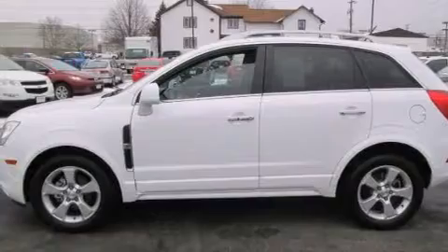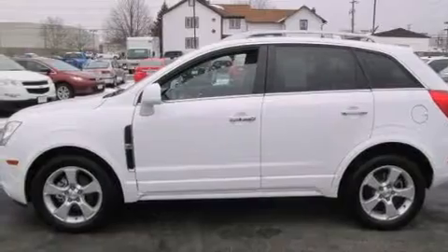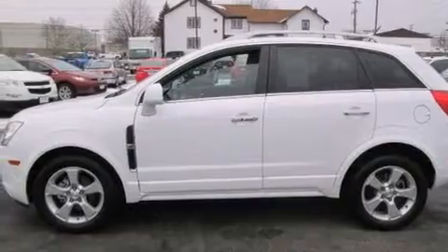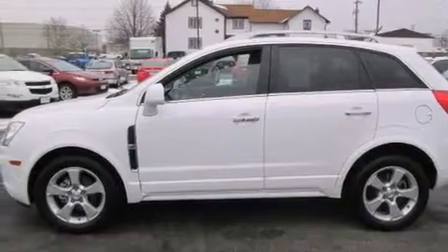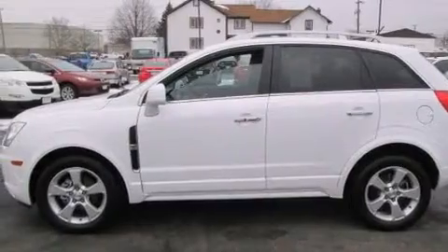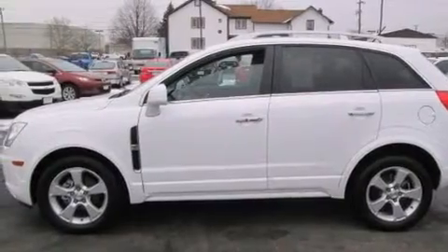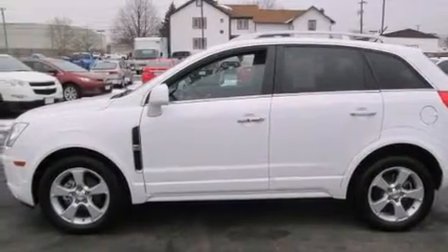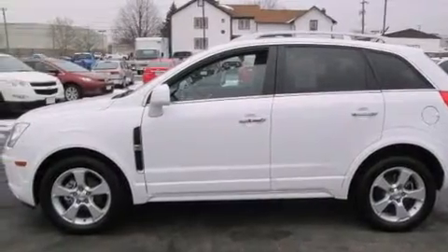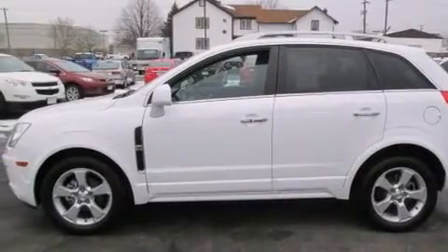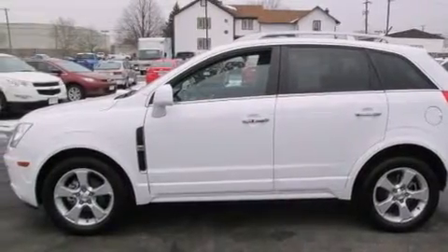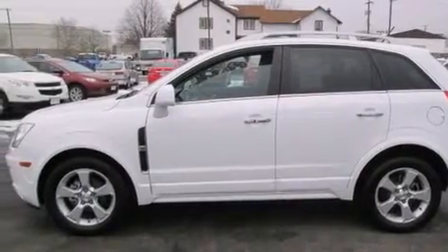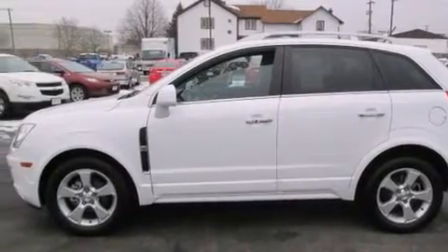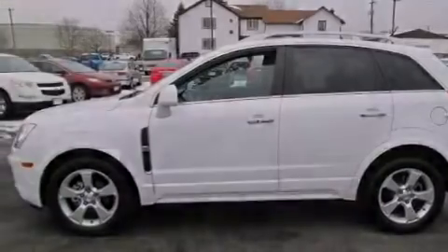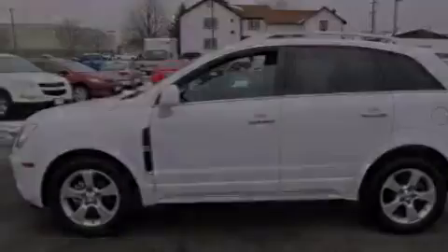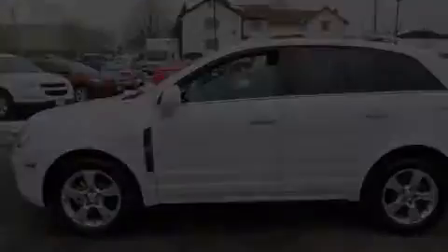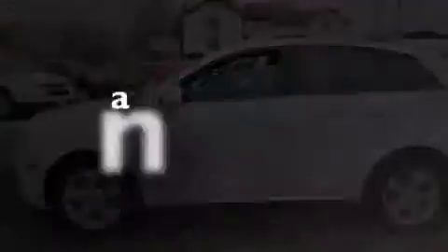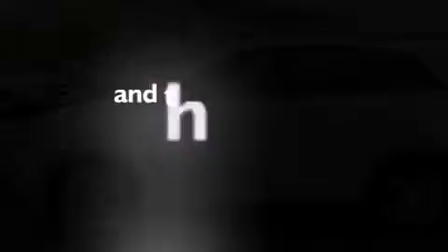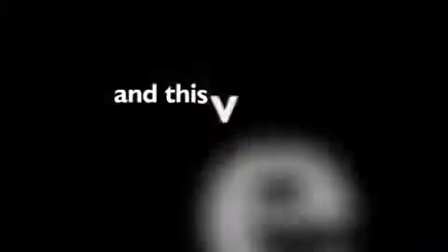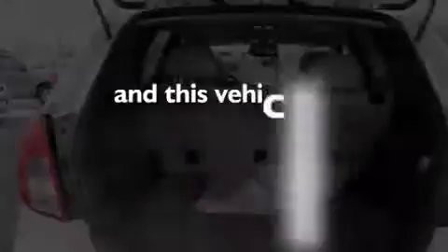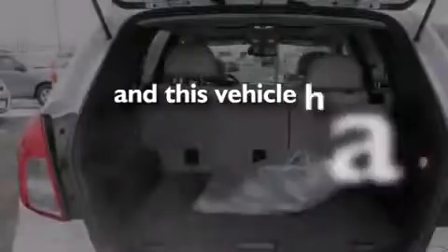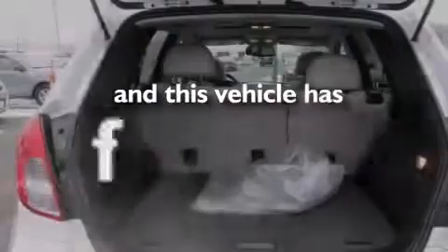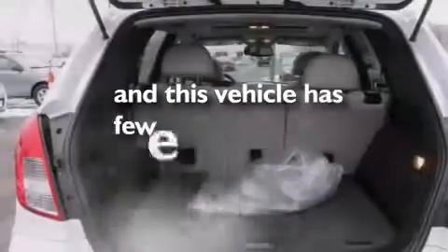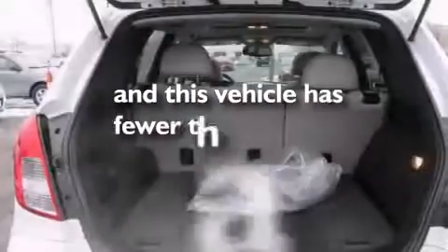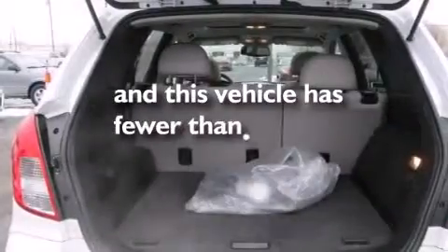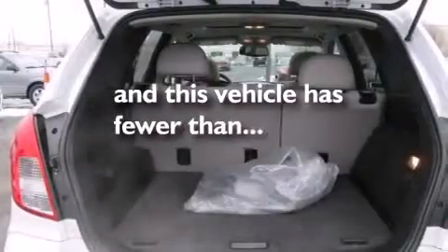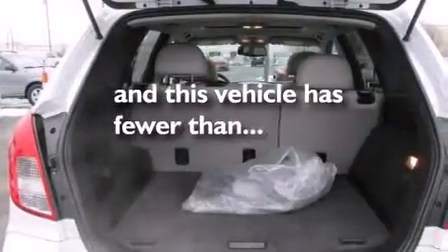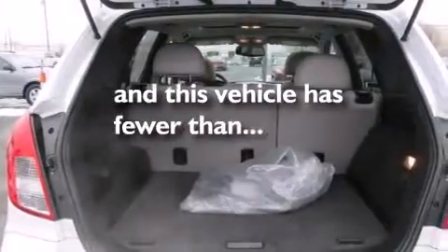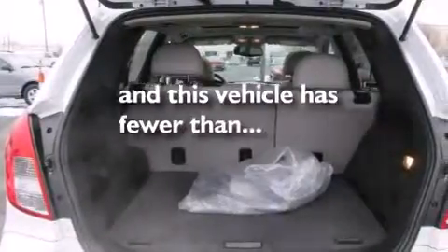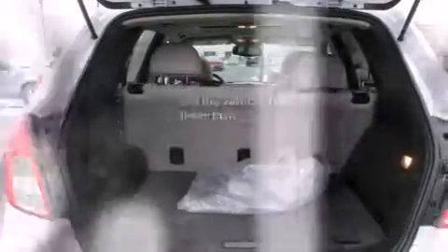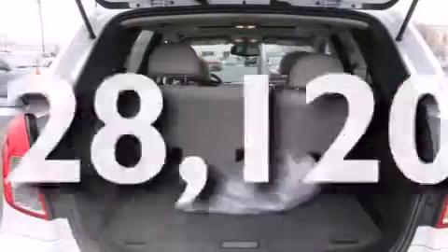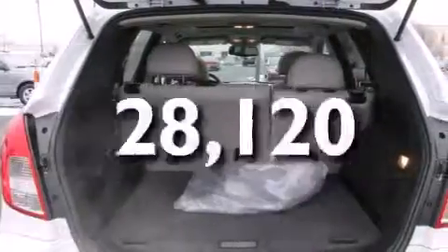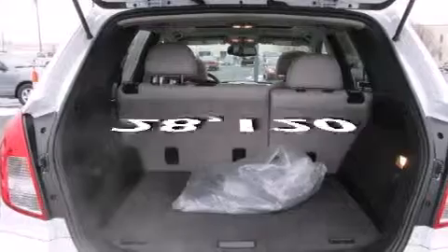Air conditioning, cruise control, and this vehicle has fewer than 29,000 miles on the odometer.